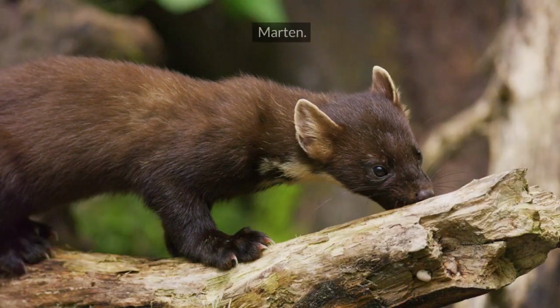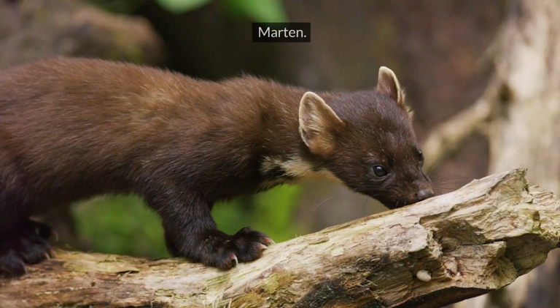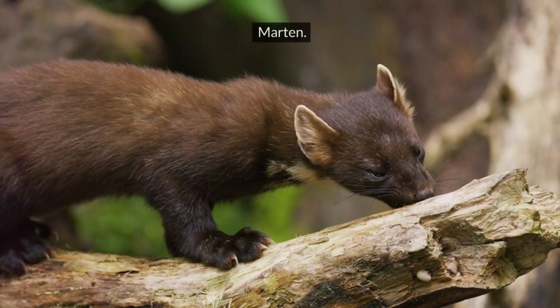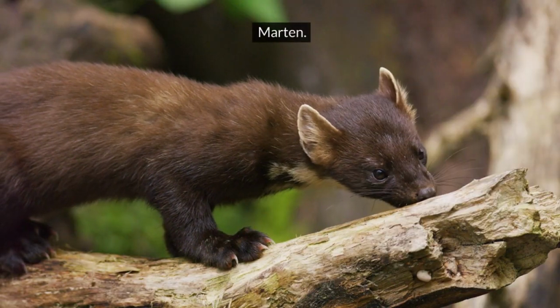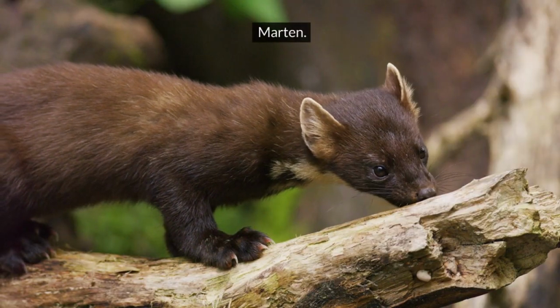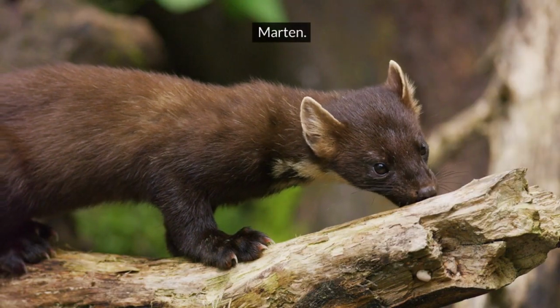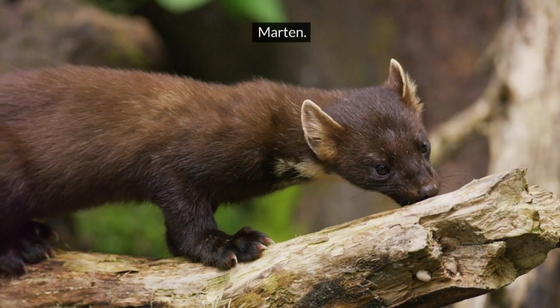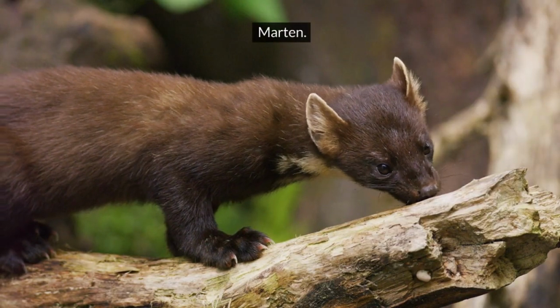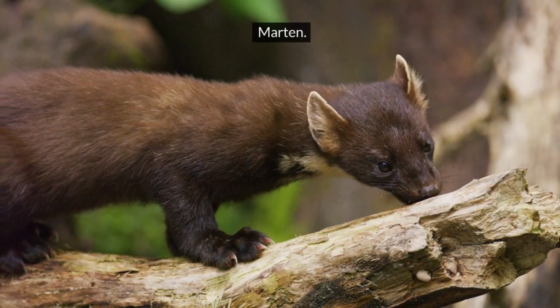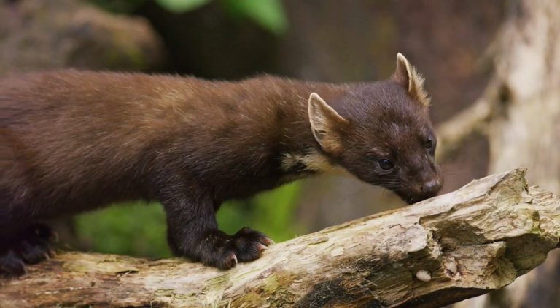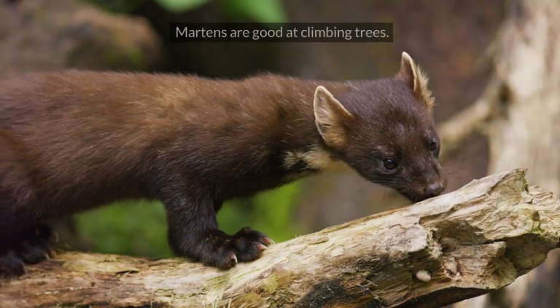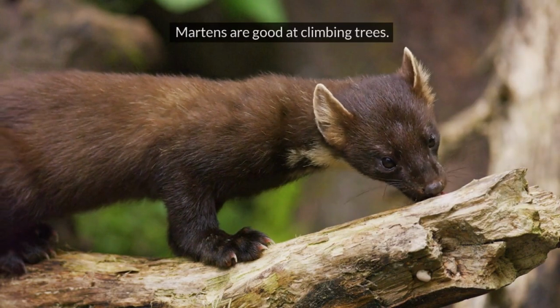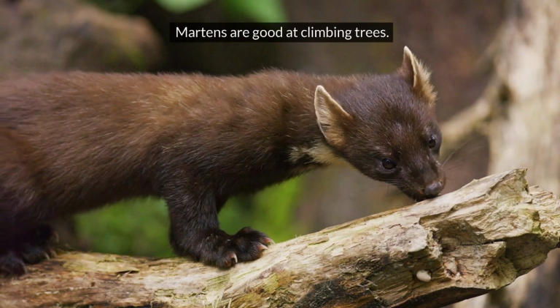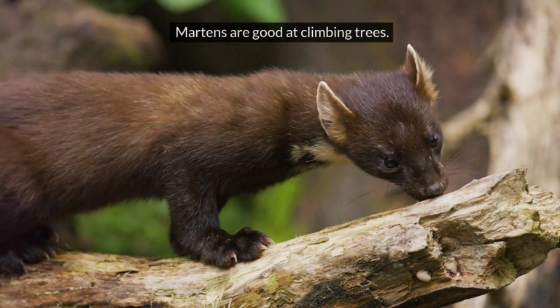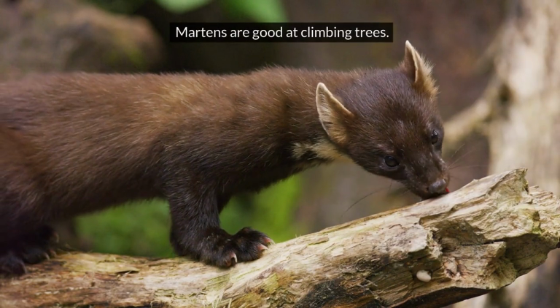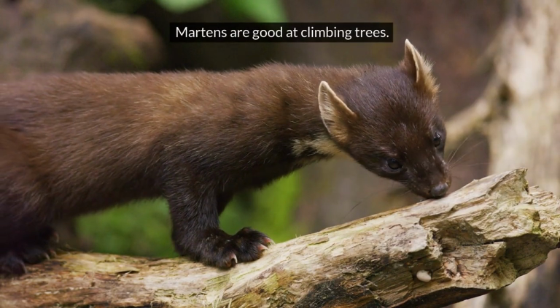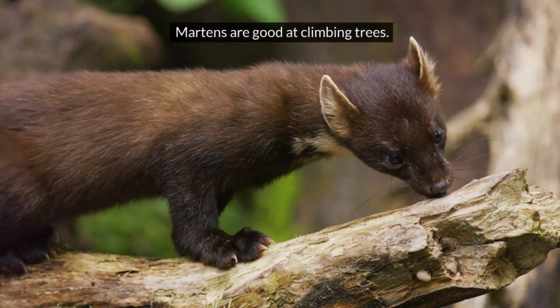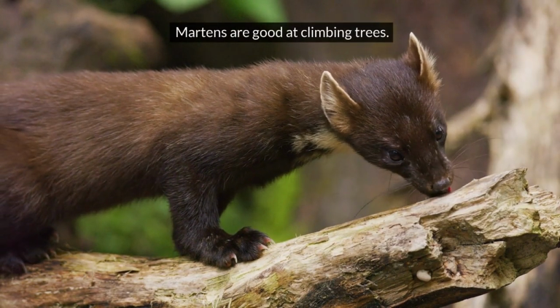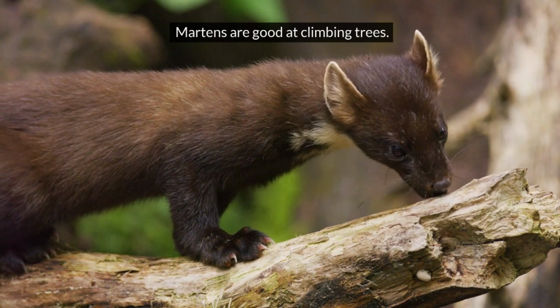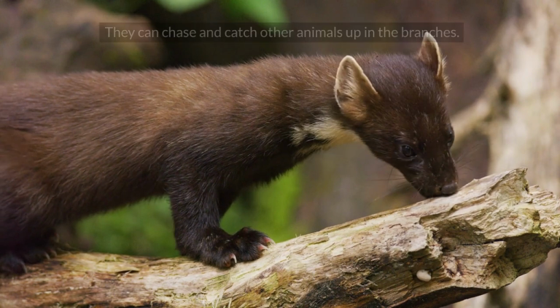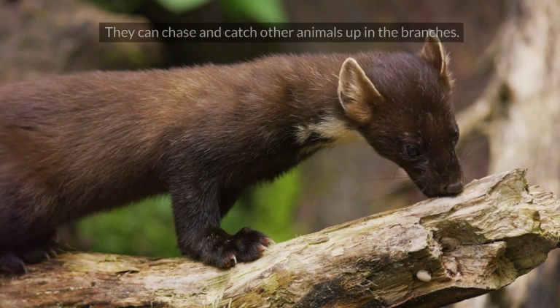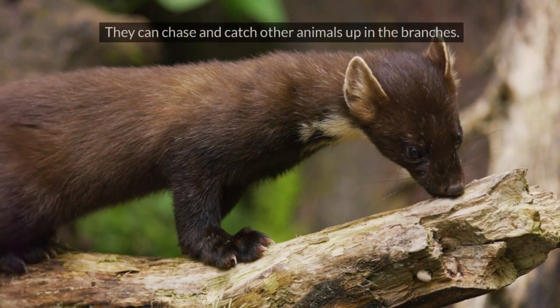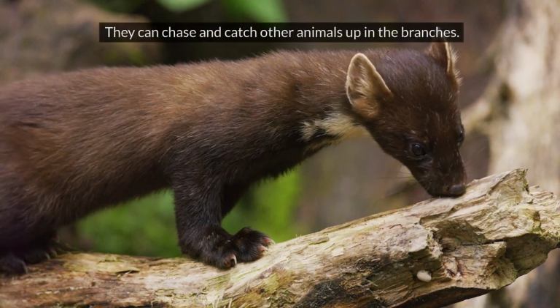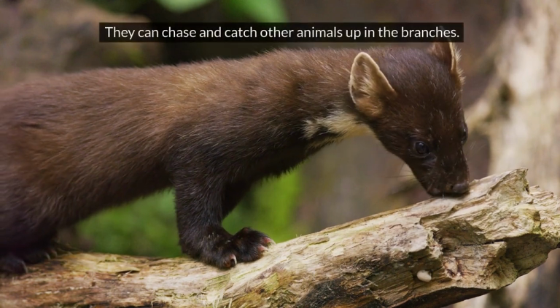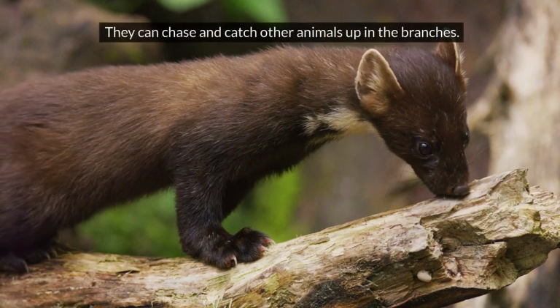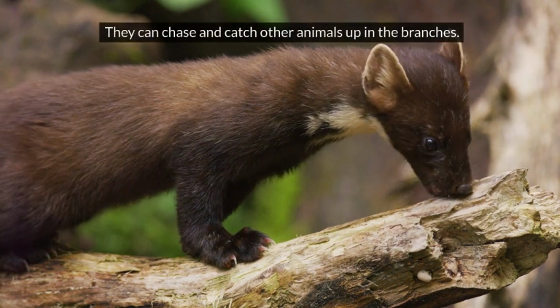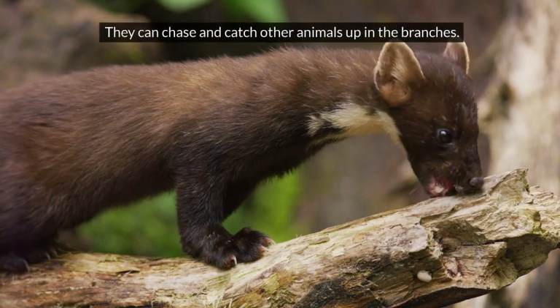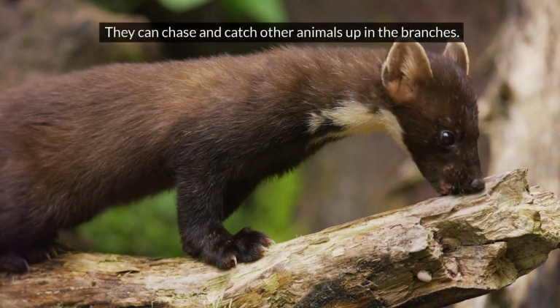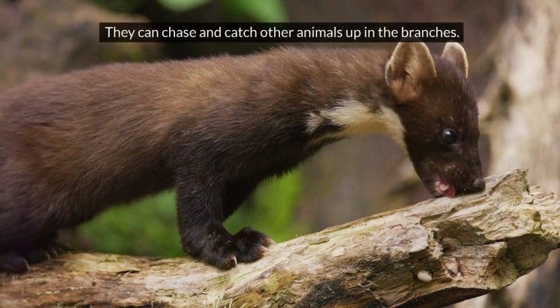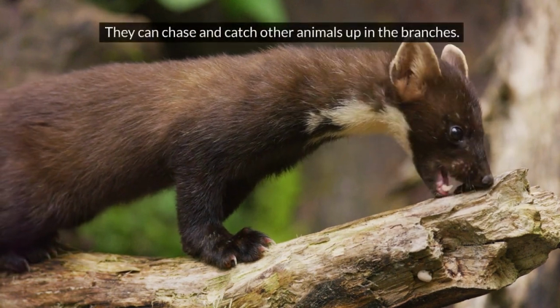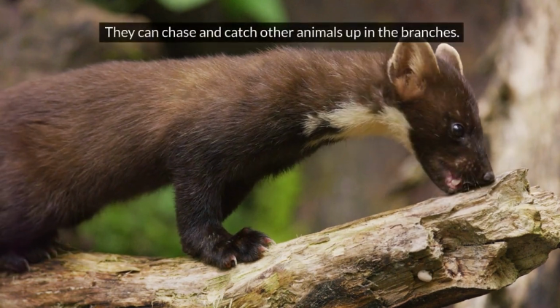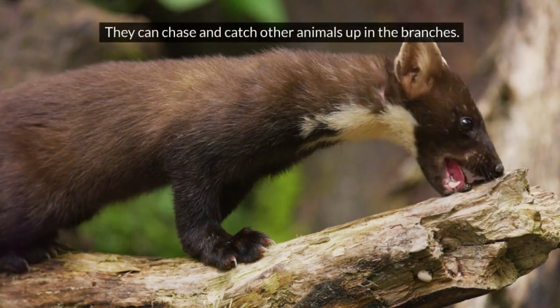Martin. Martins are good at climbing trees. They can chase and catch other animals up in the branches.